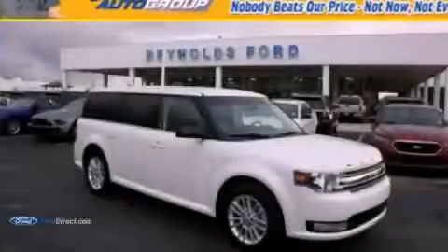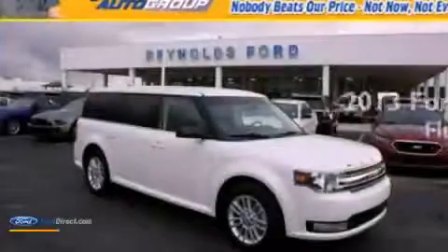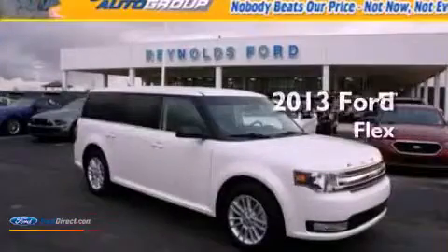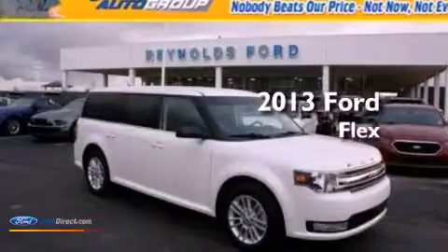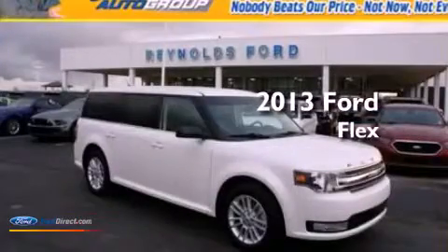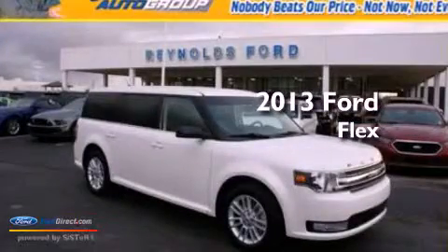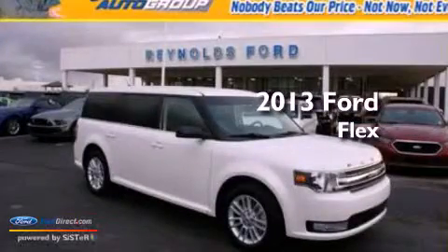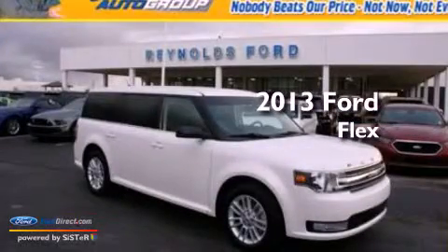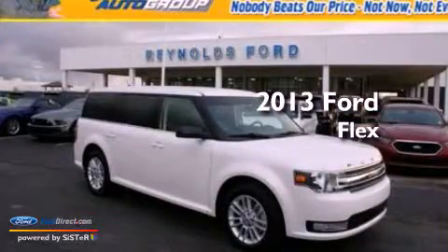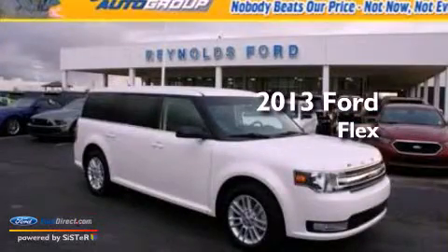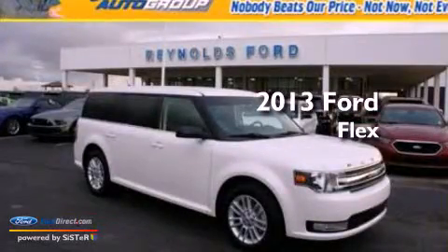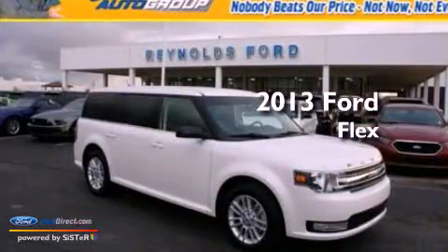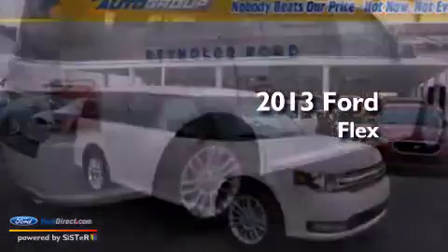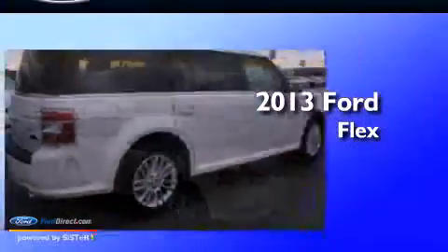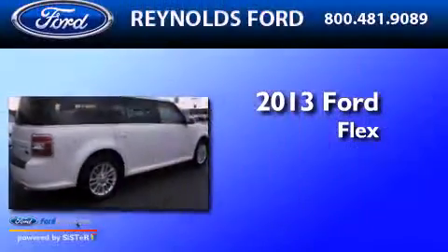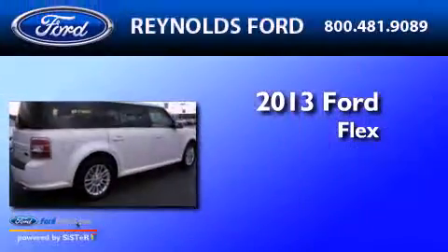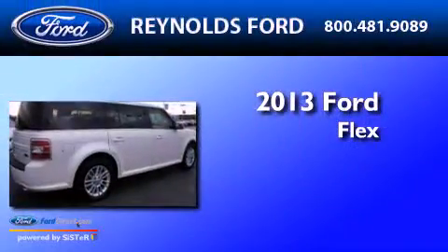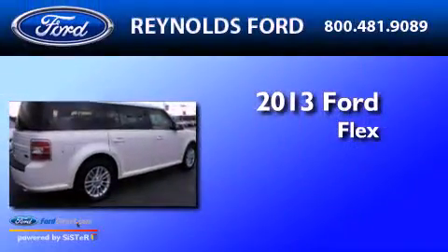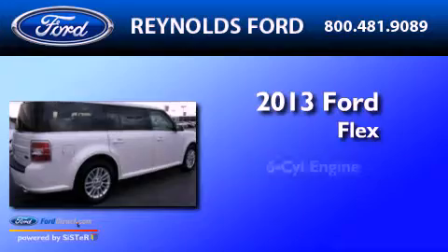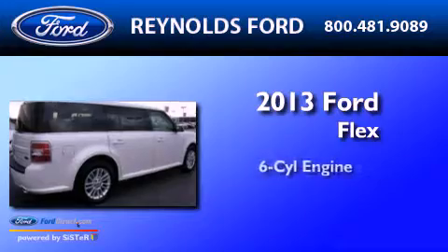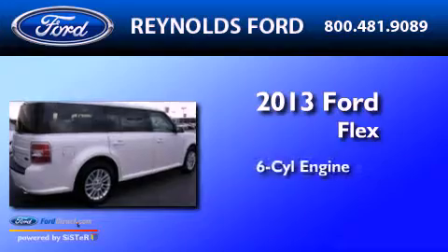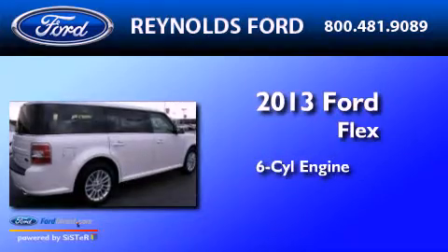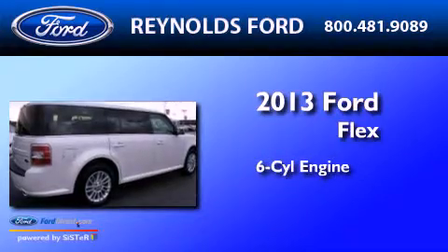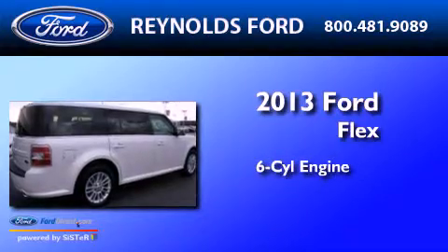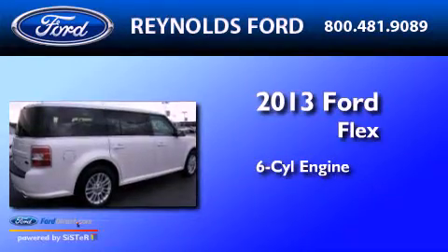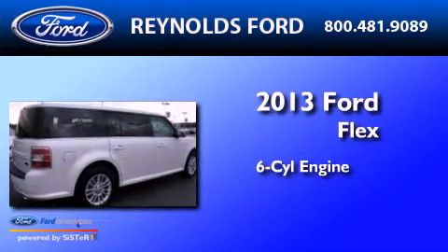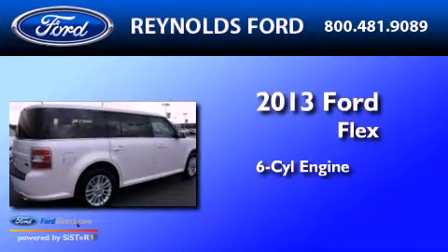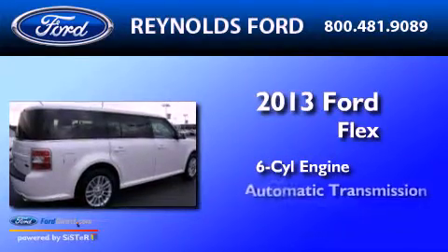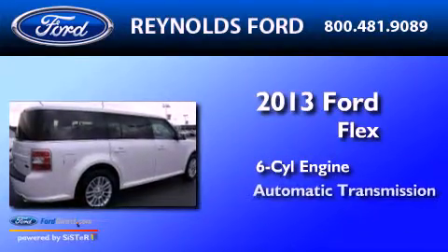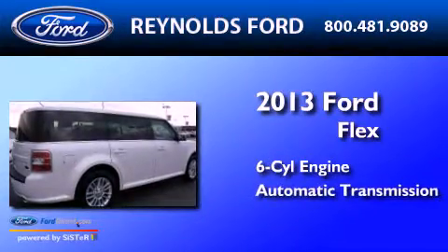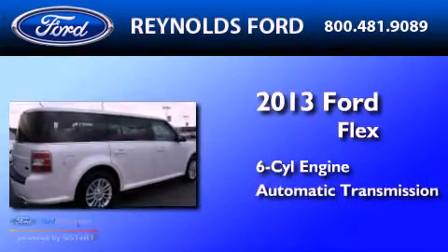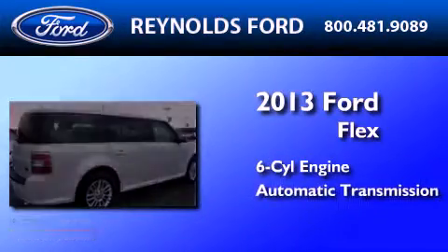This is a brand new 2013 Ford Flex. It features a six-cylinder engine and an automatic transmission.